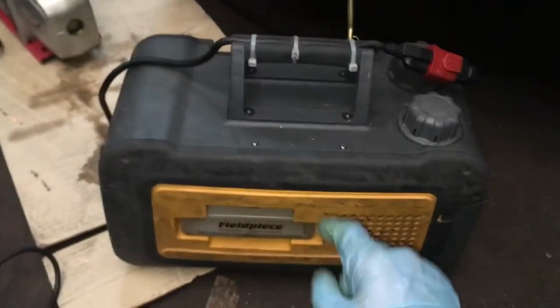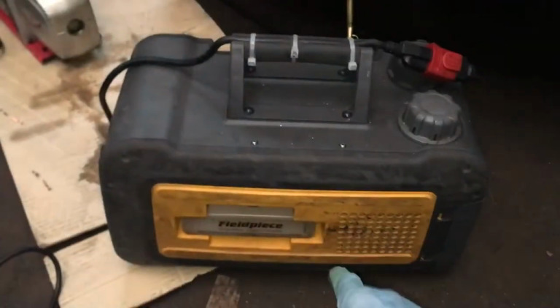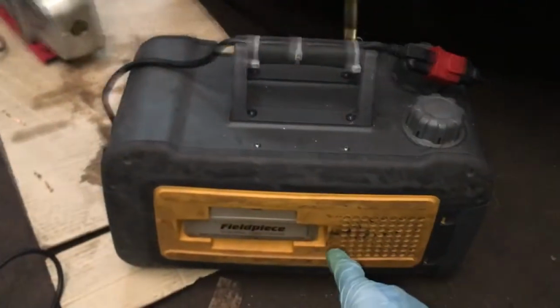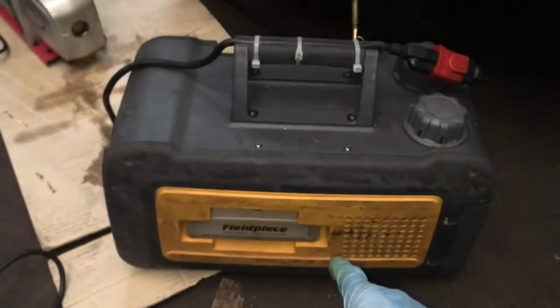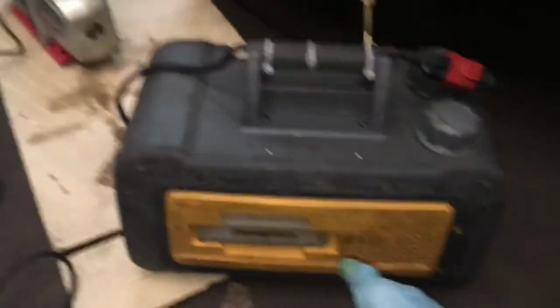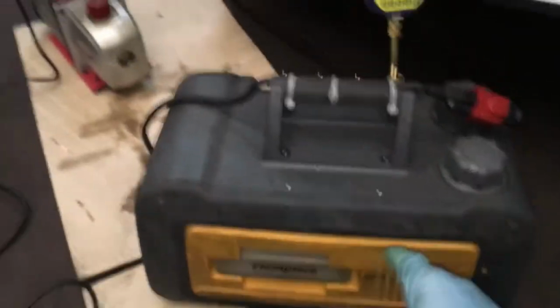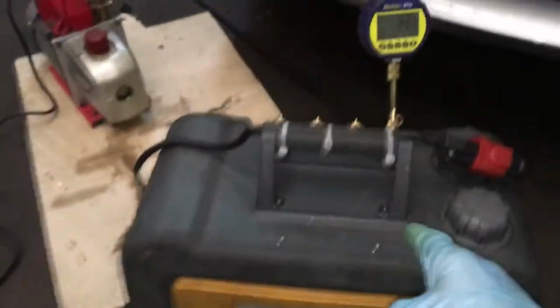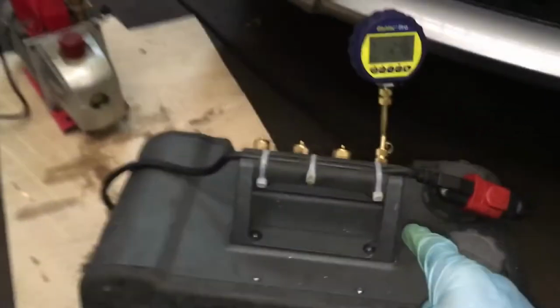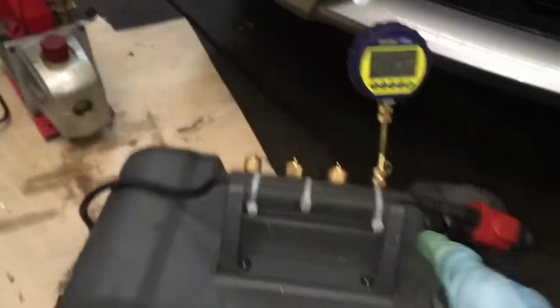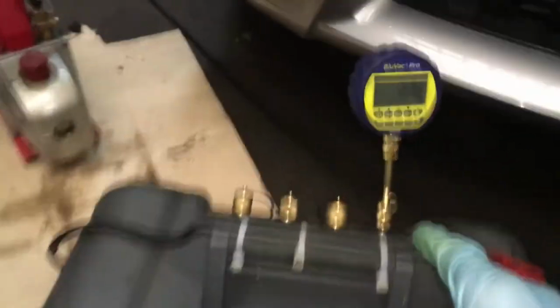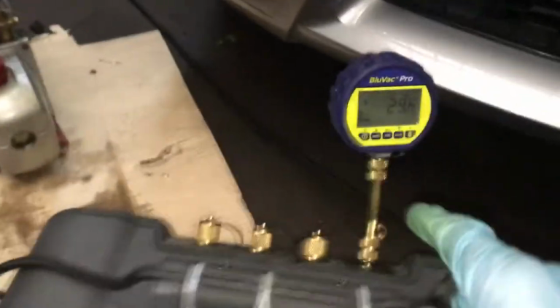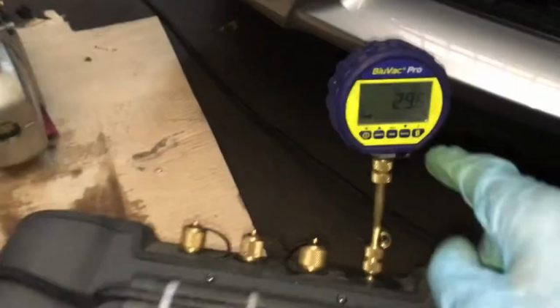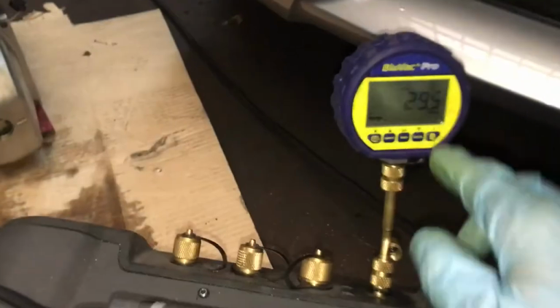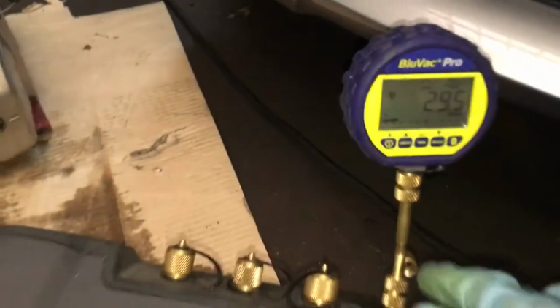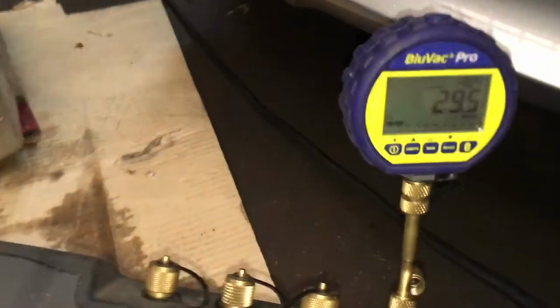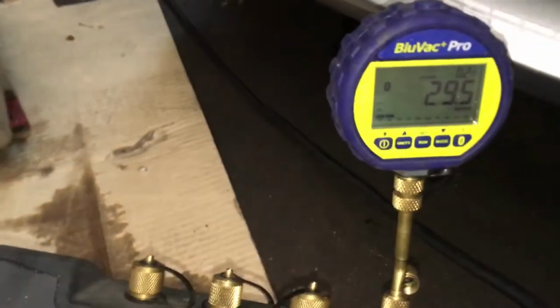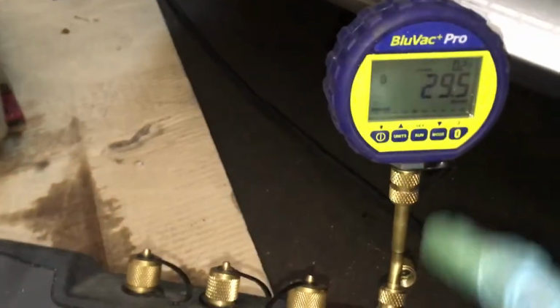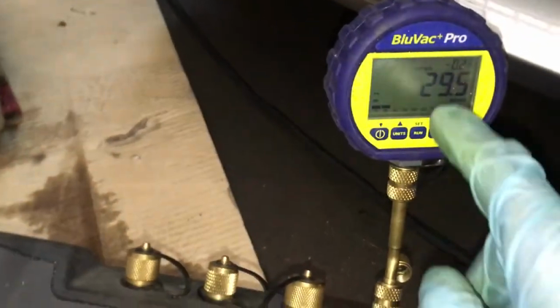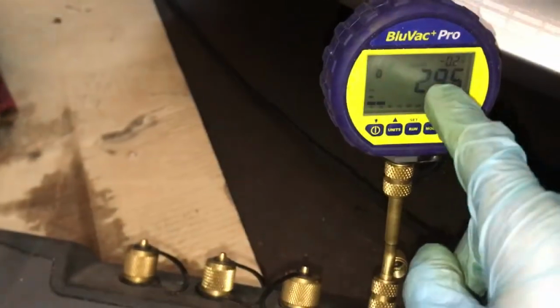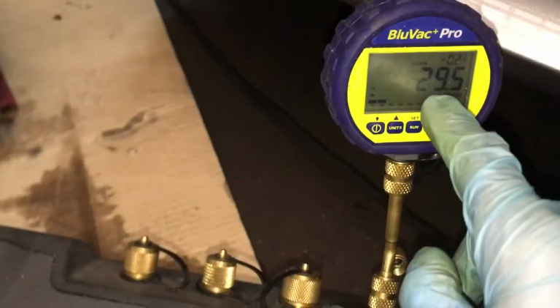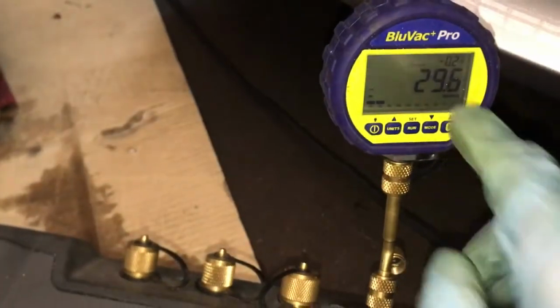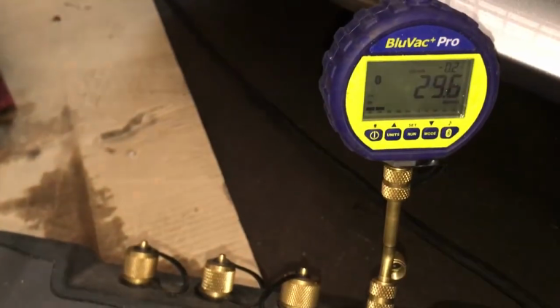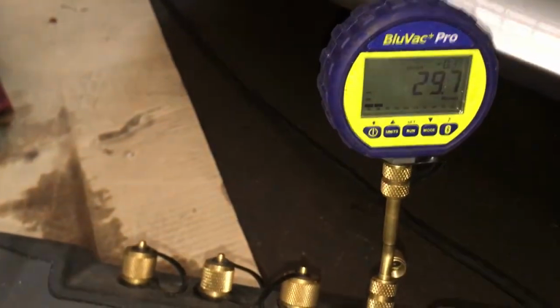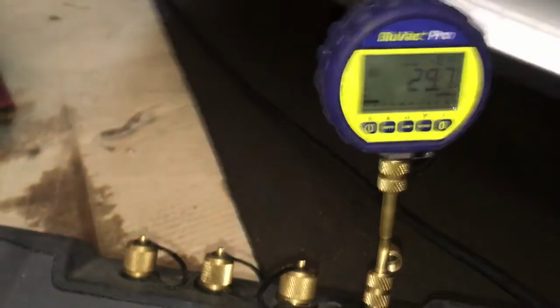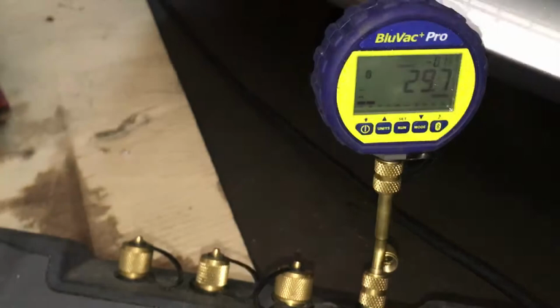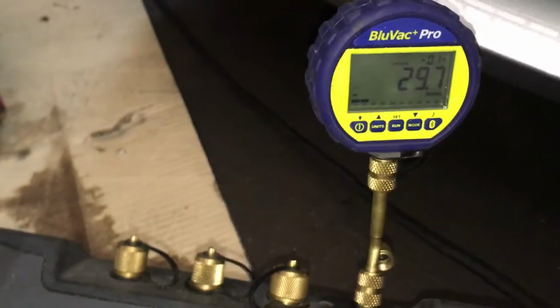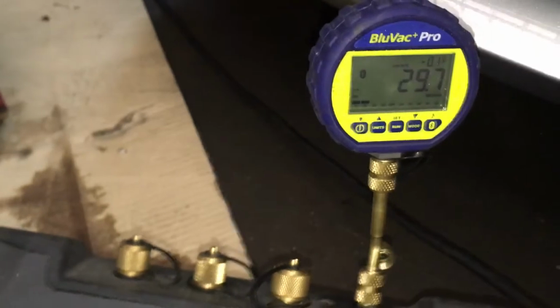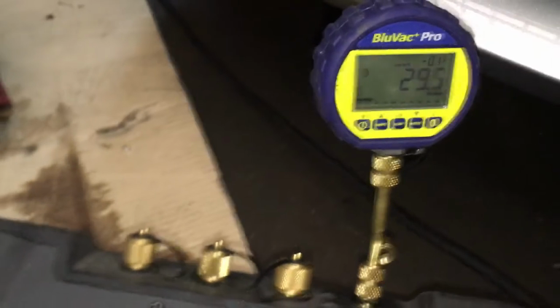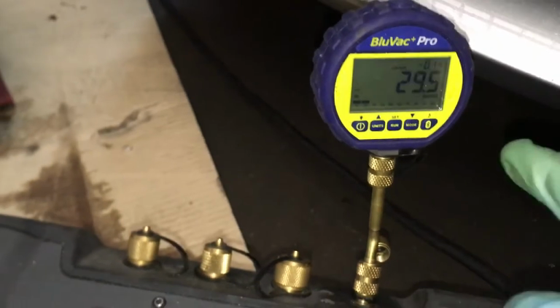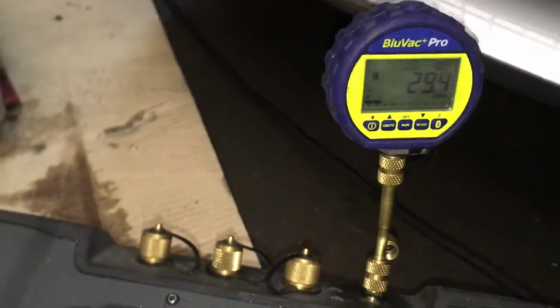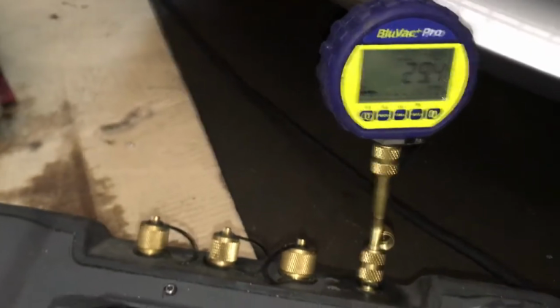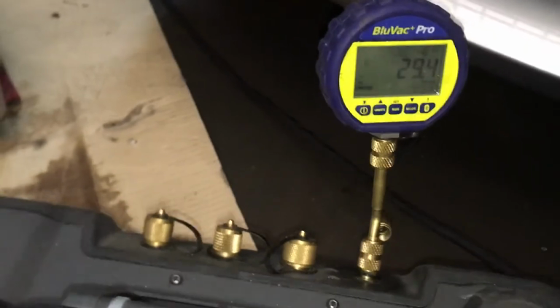So here's the field piece, and you can see I got it down to 29 microns and falling.